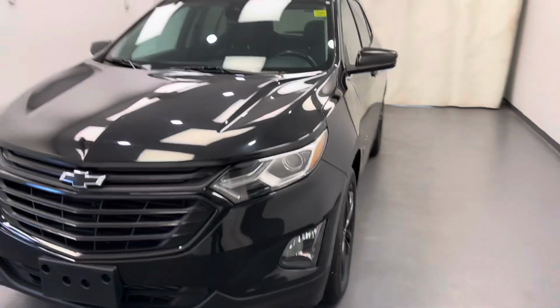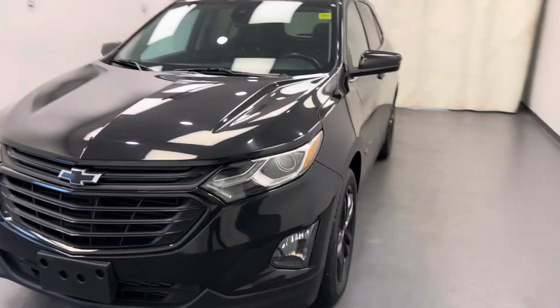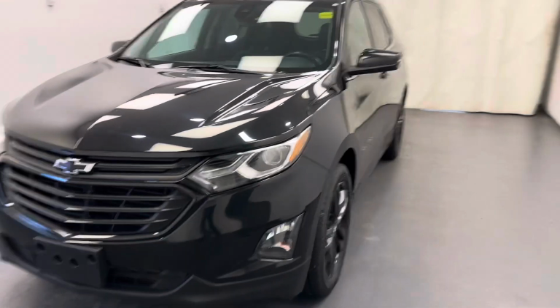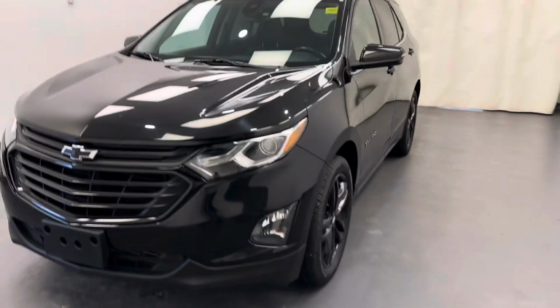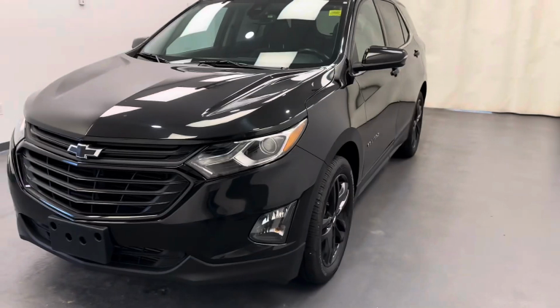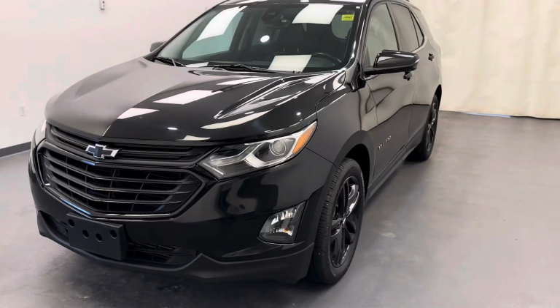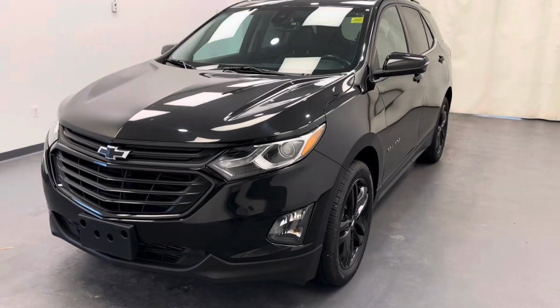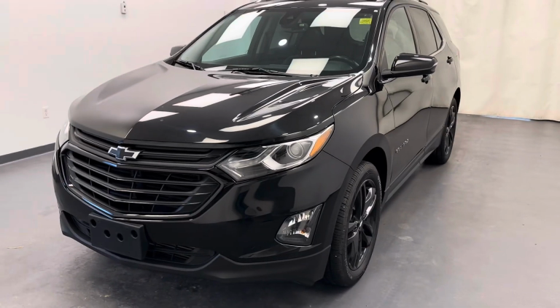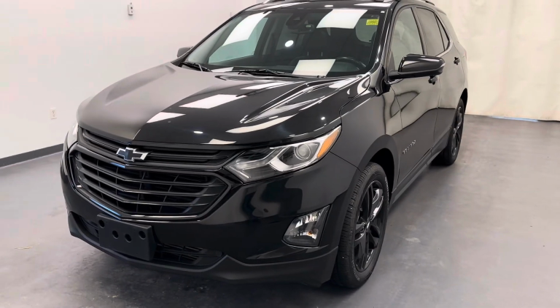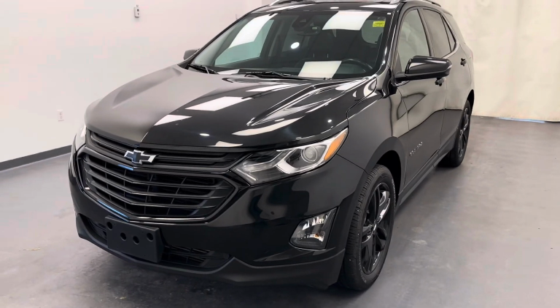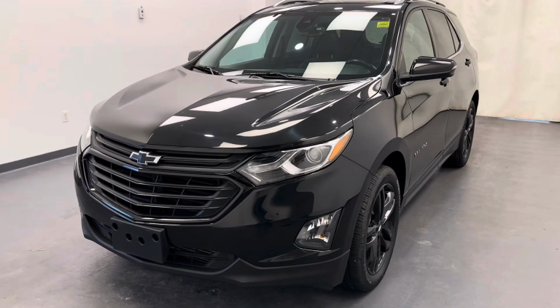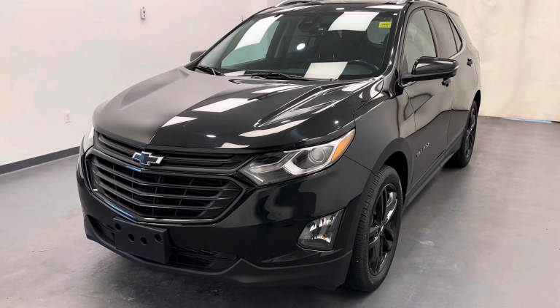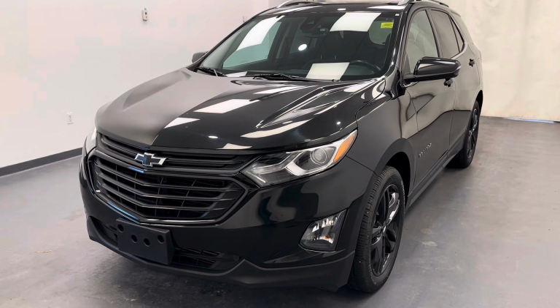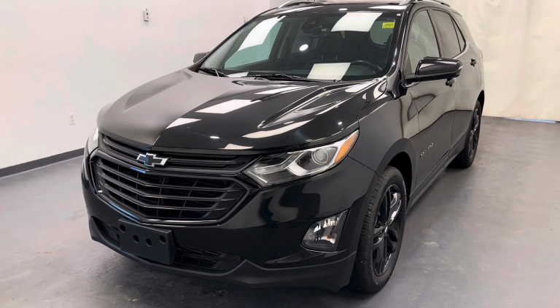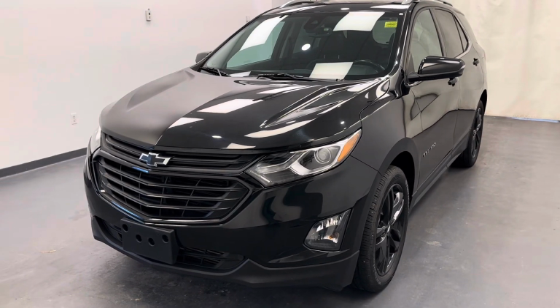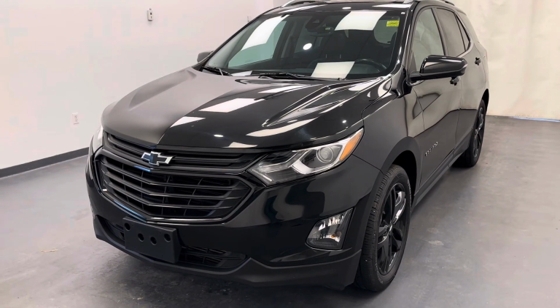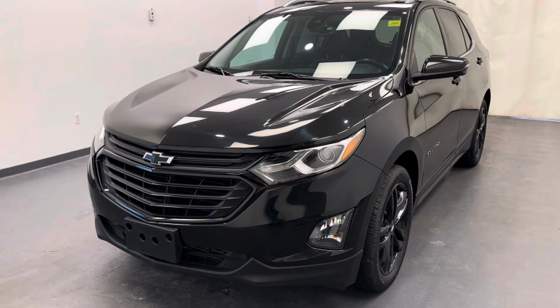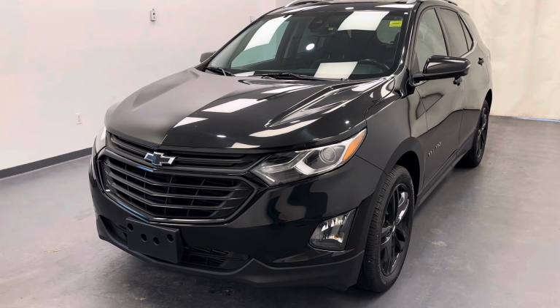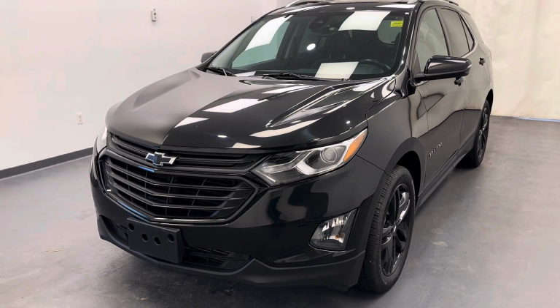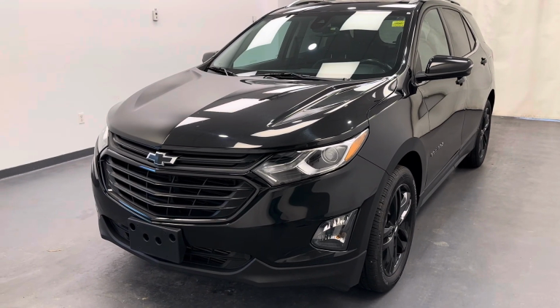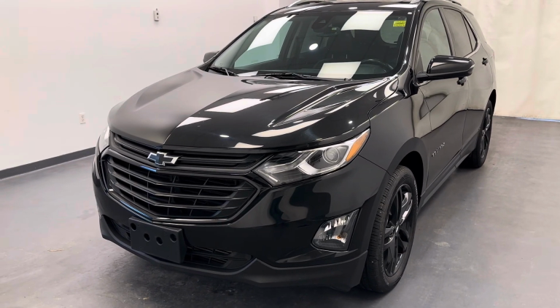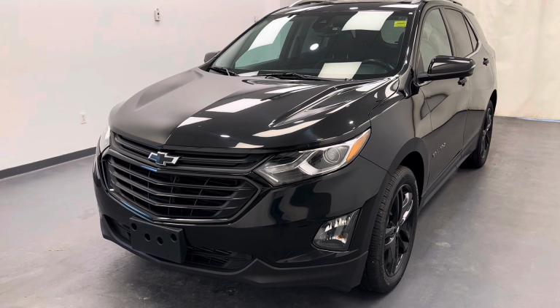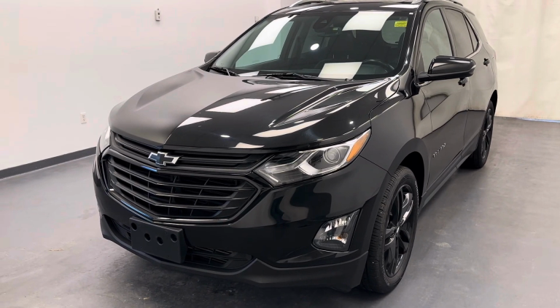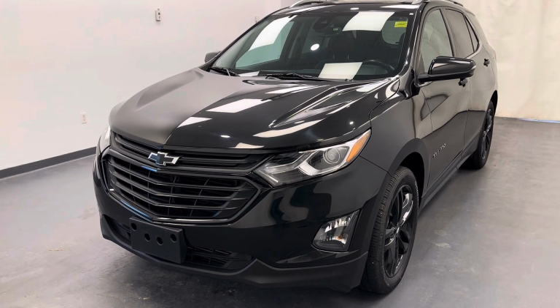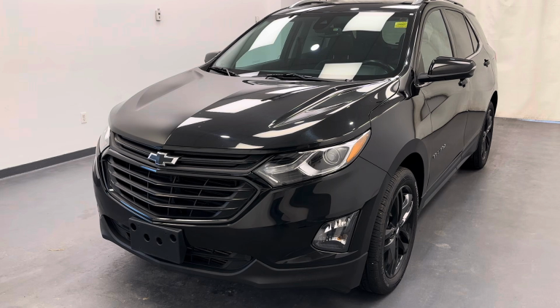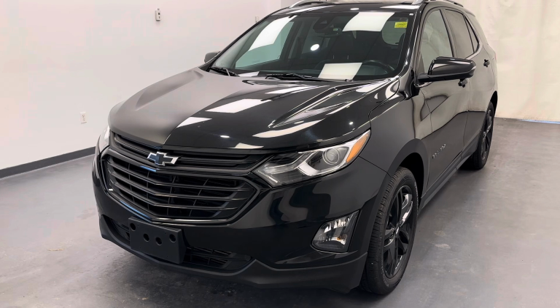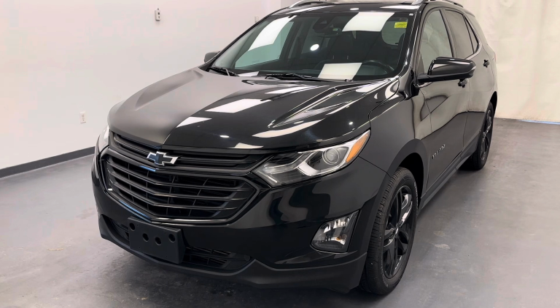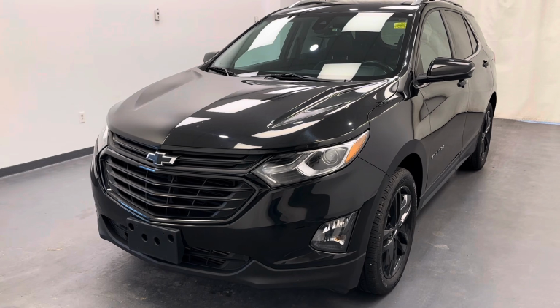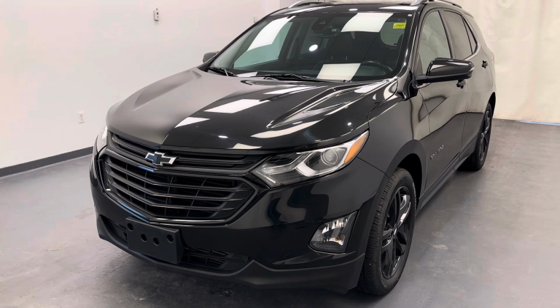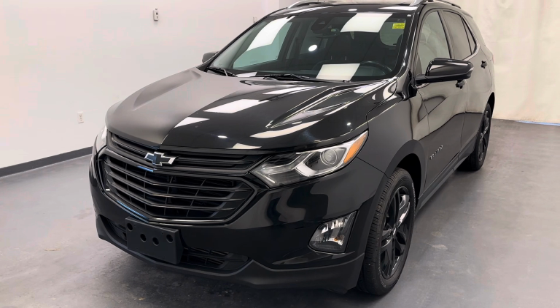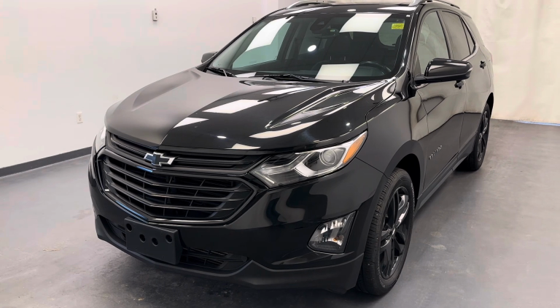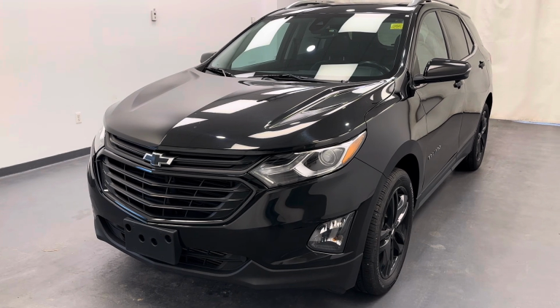Once again, stock number 261,632 — 2020 Chevy Equinox LT in black.